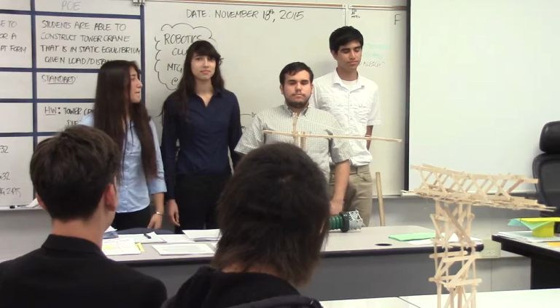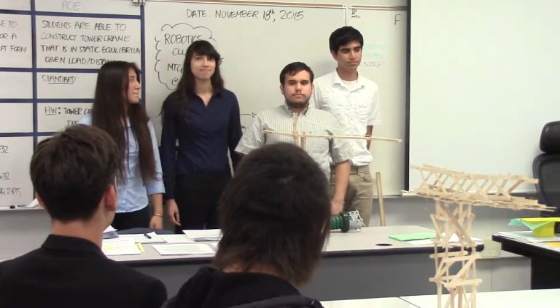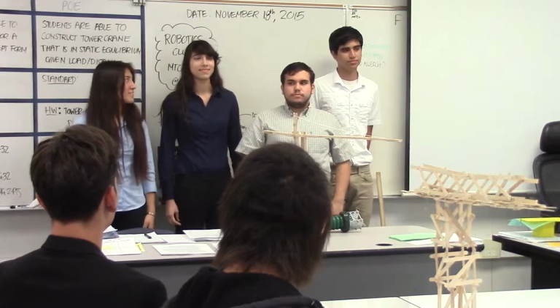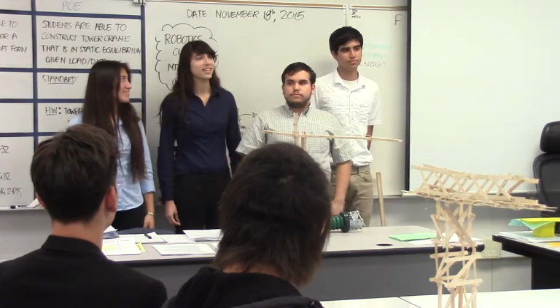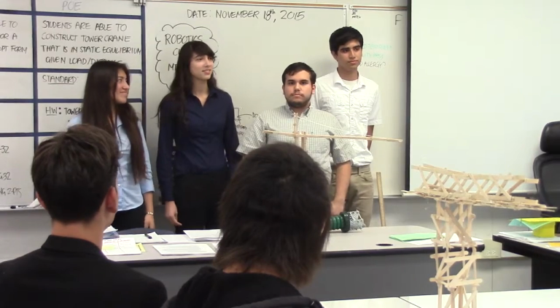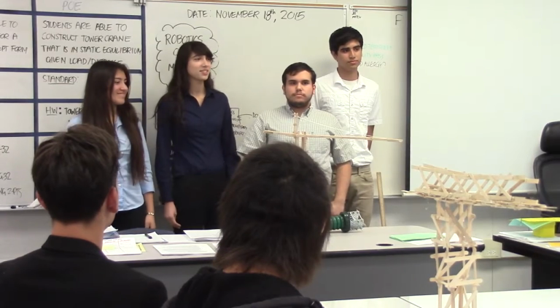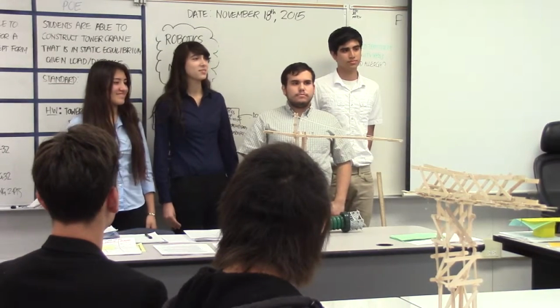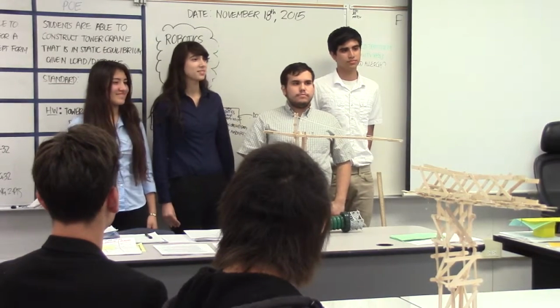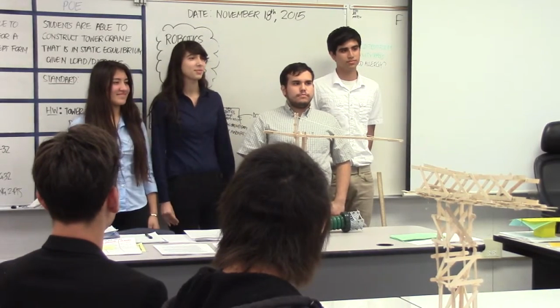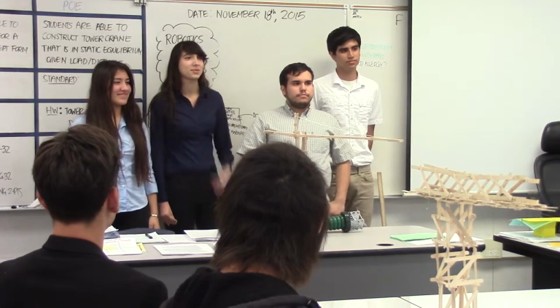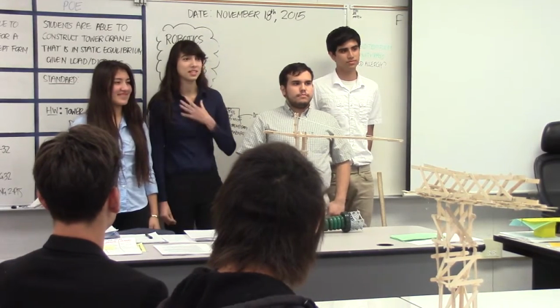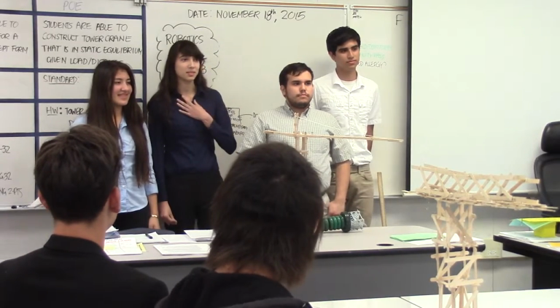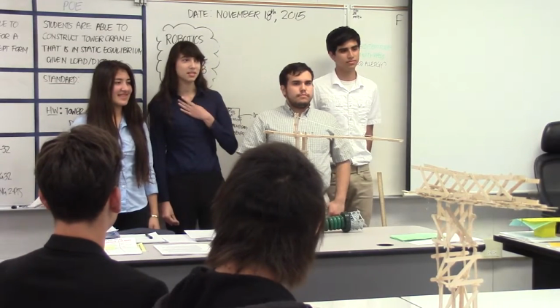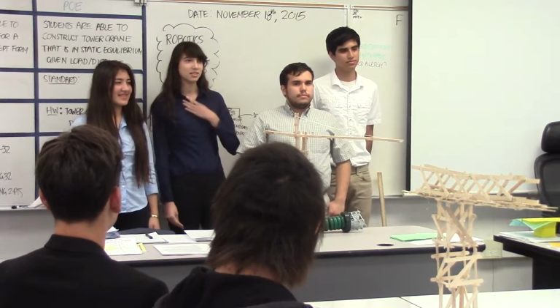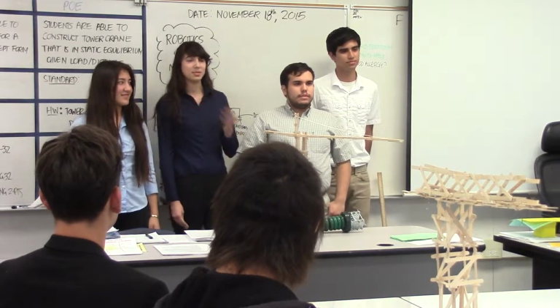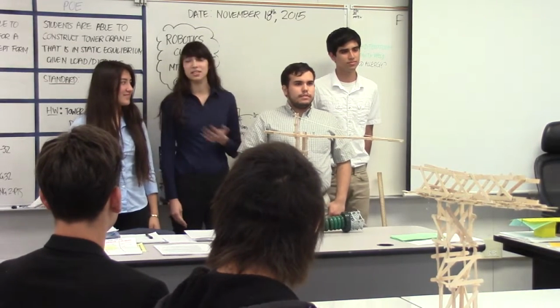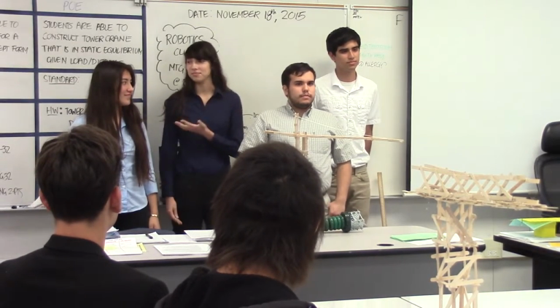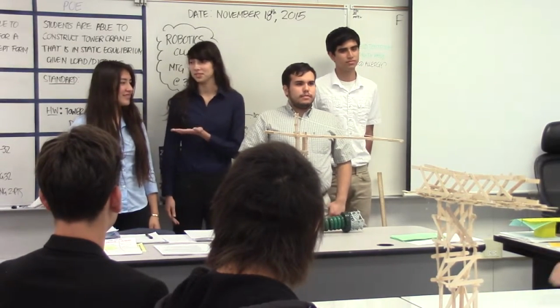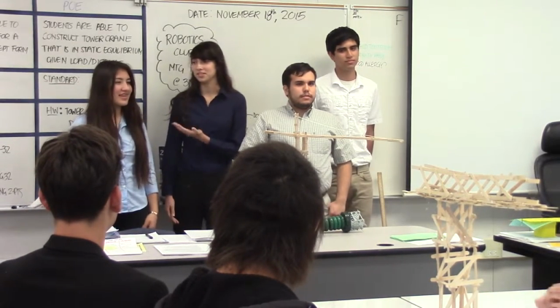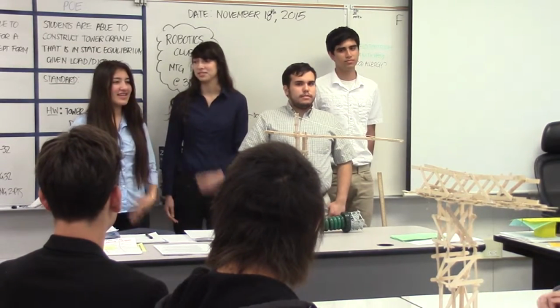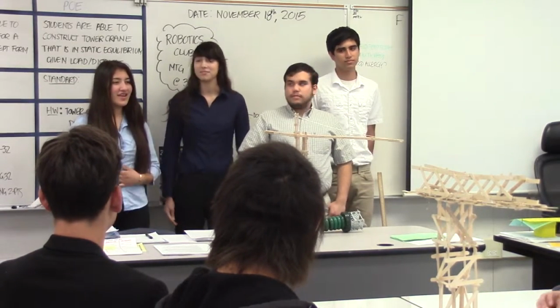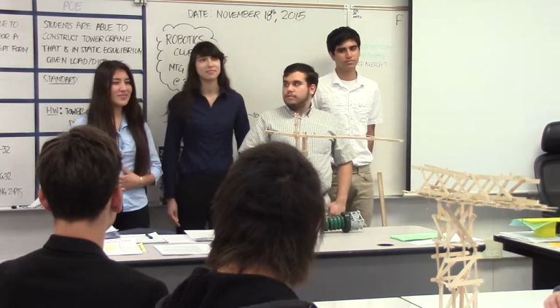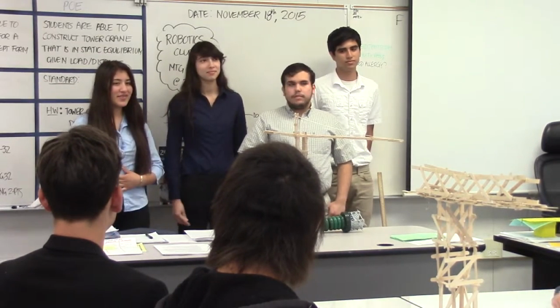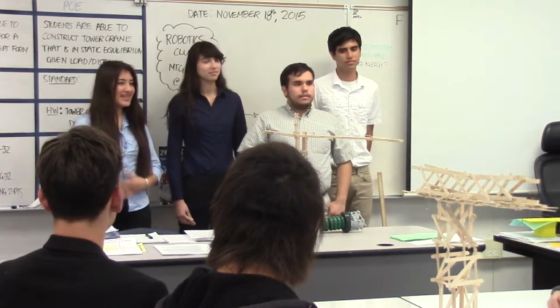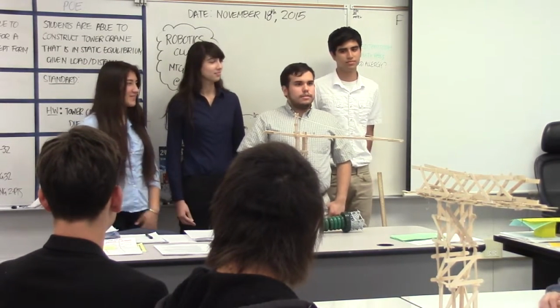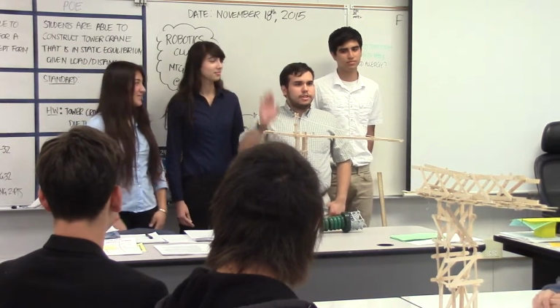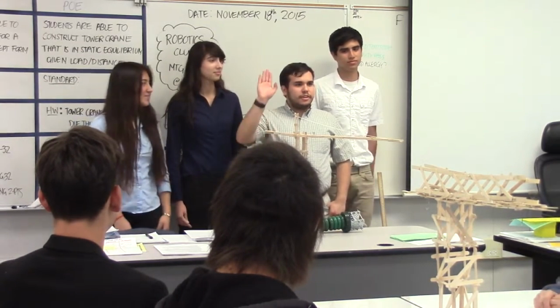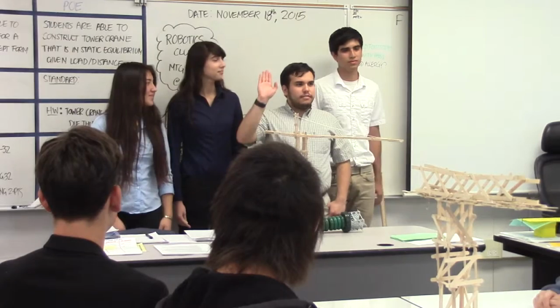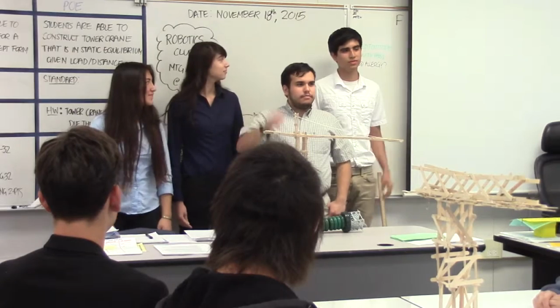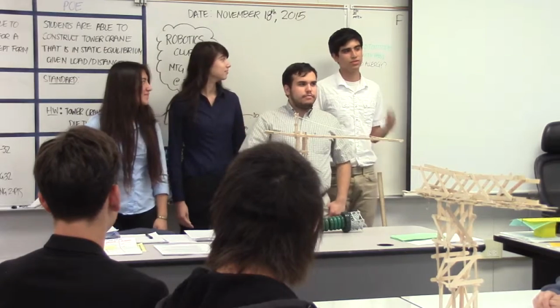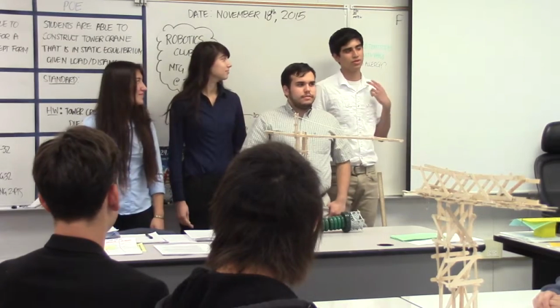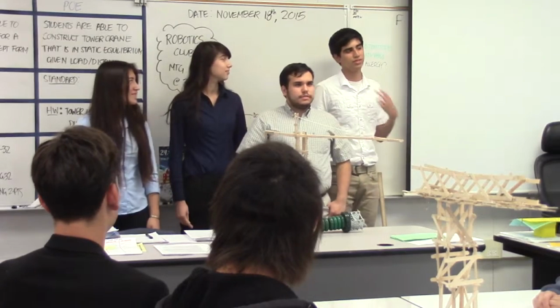Good afternoon everyone. My name is Denisa Bundes, with my team: Nadia Ponte, Josh Kinnath, and Sergio Garcia.